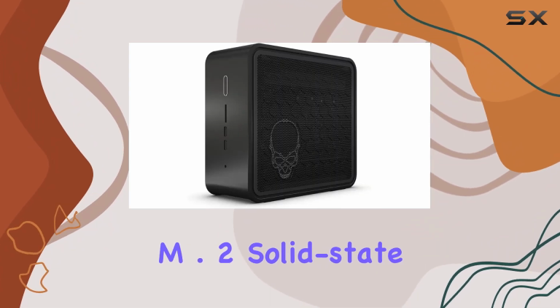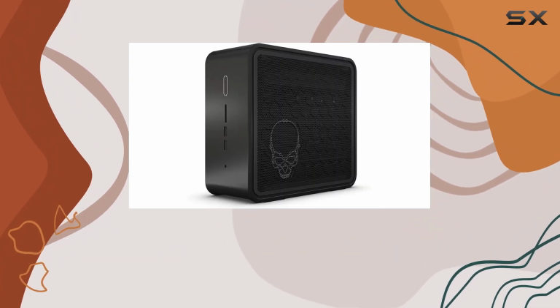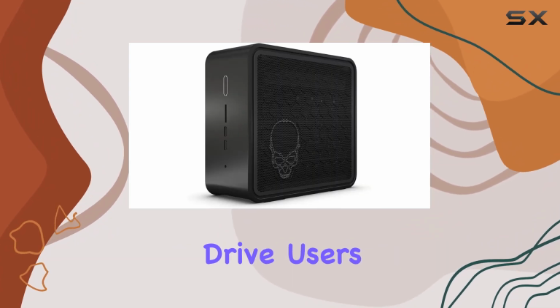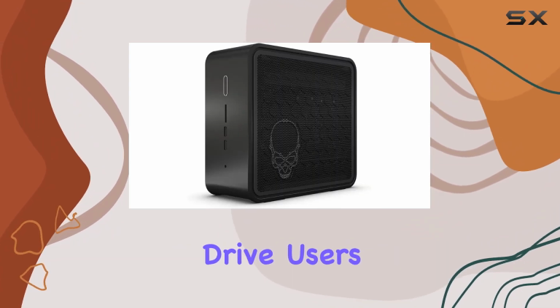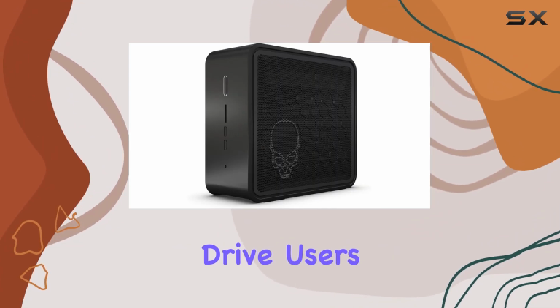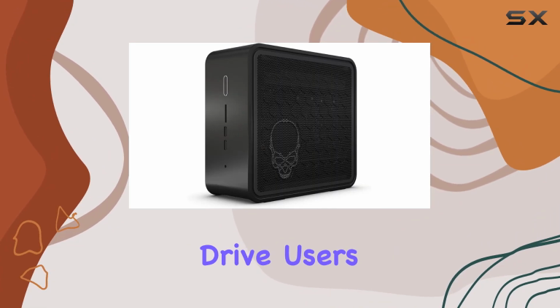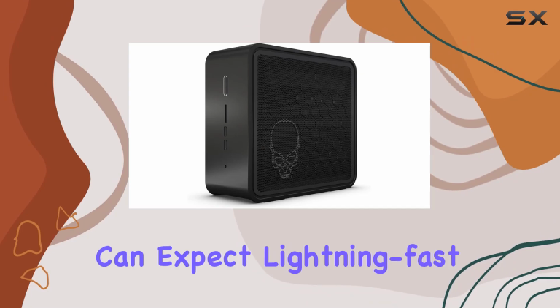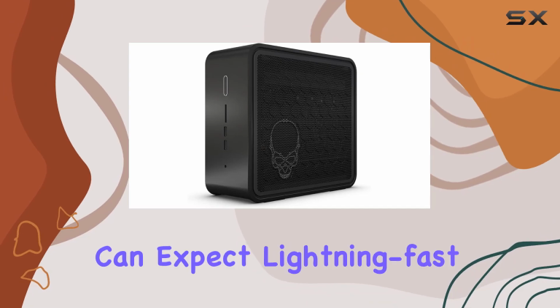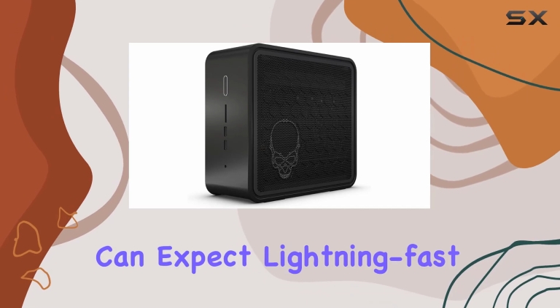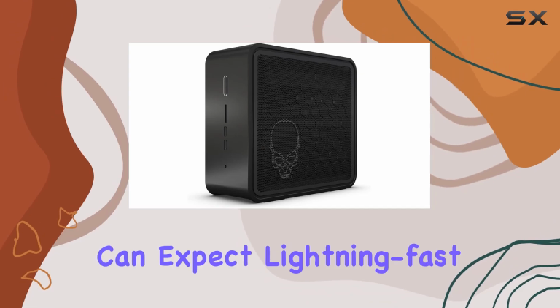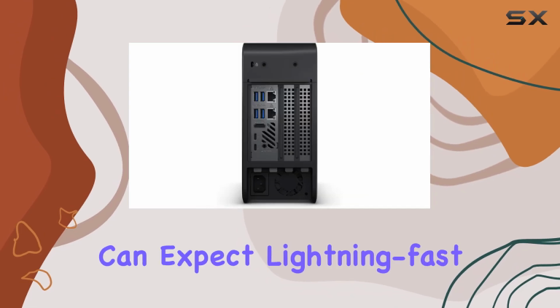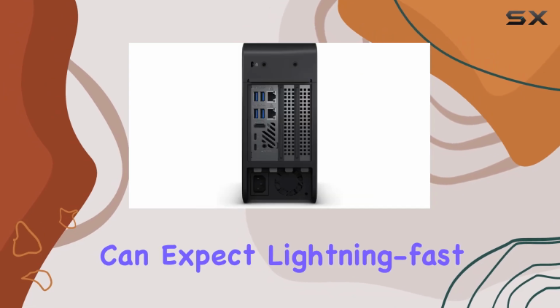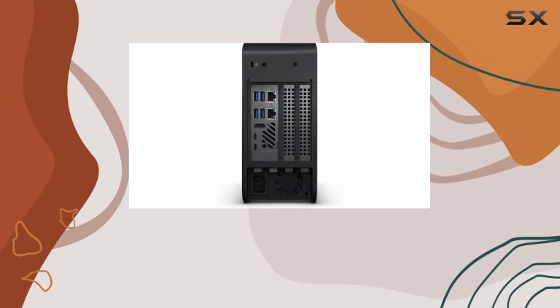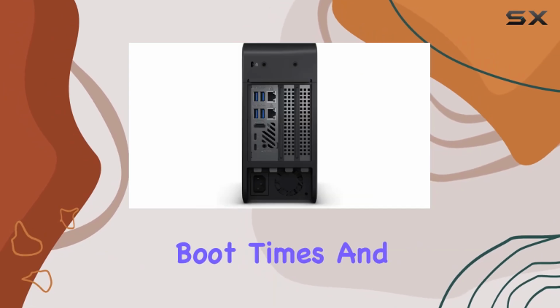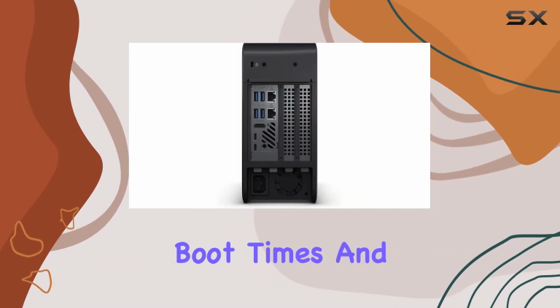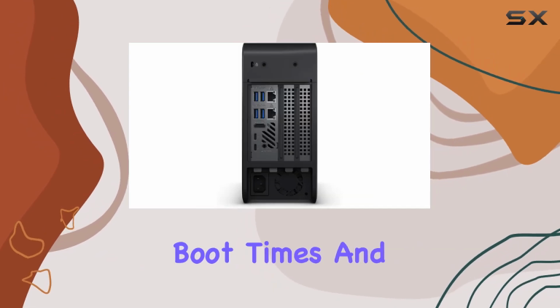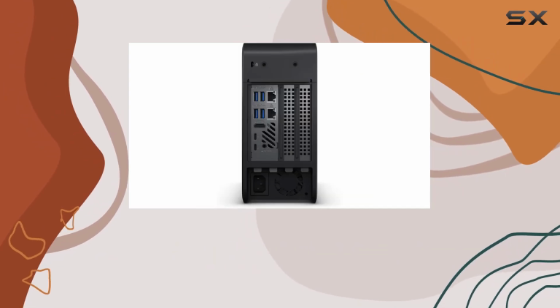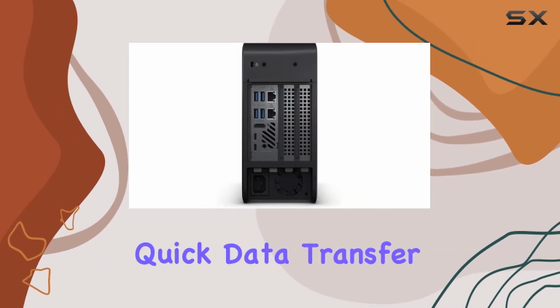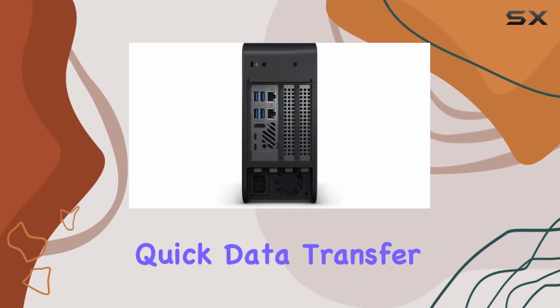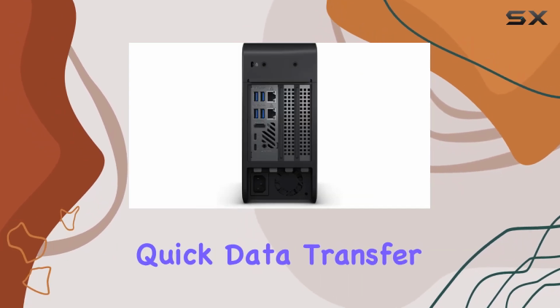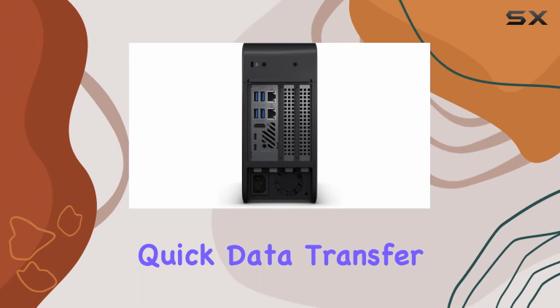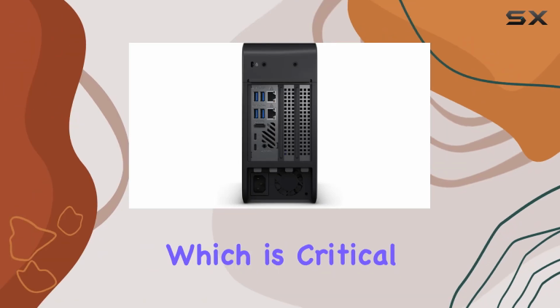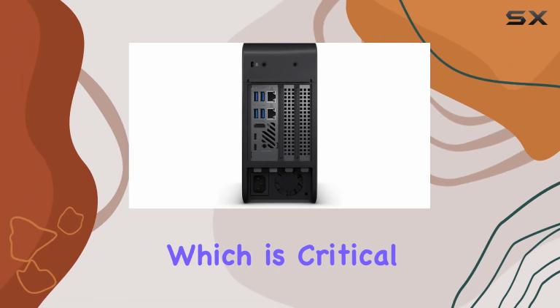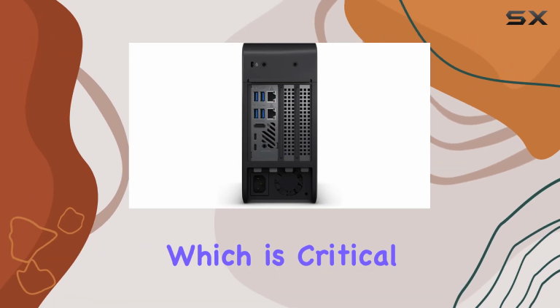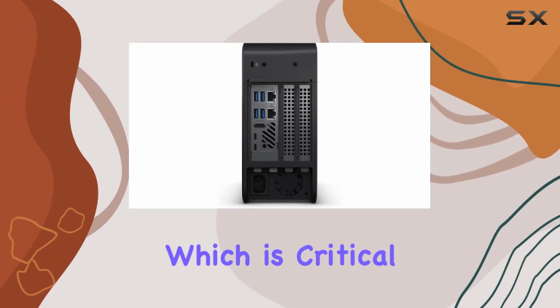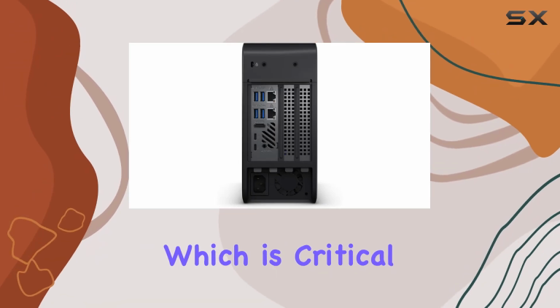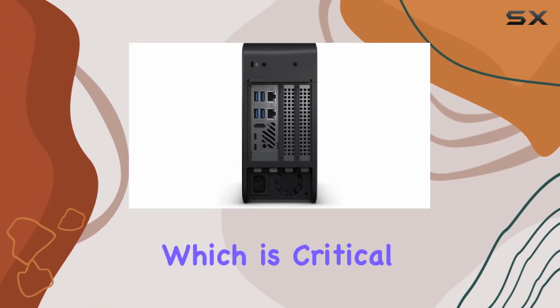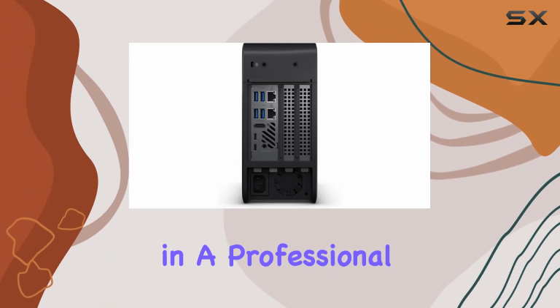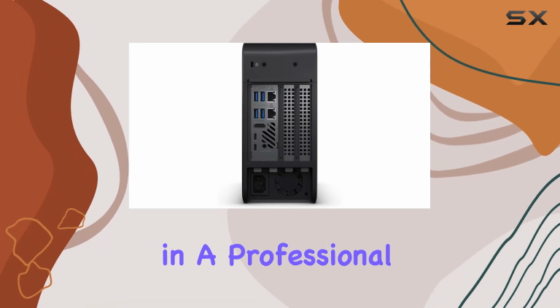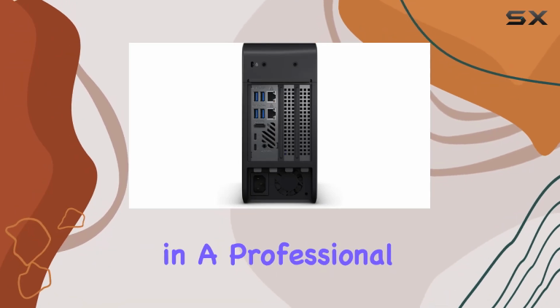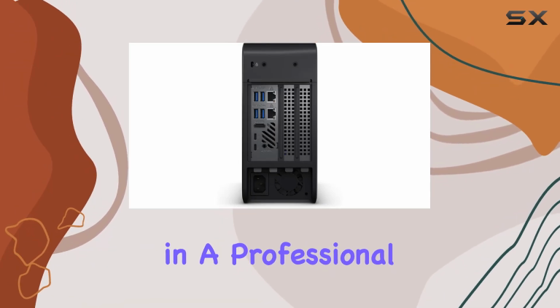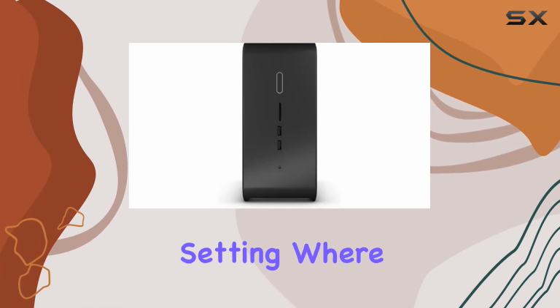Paired with a 2 terabyte PCIe NVMe M.2 solid state drive, users can expect lightning-fast boot times and quick data transfer, which is critical in a professional setting where time equals money.